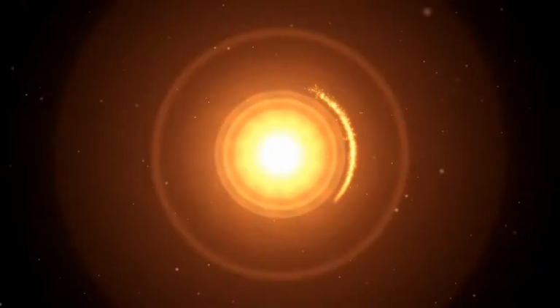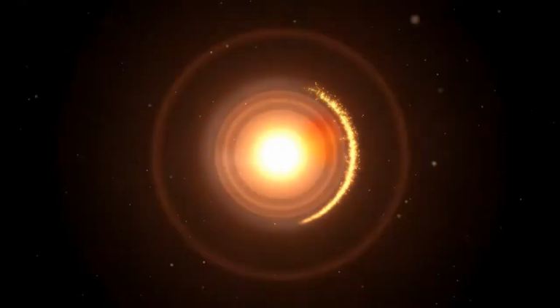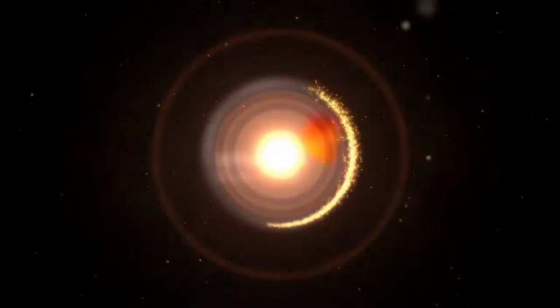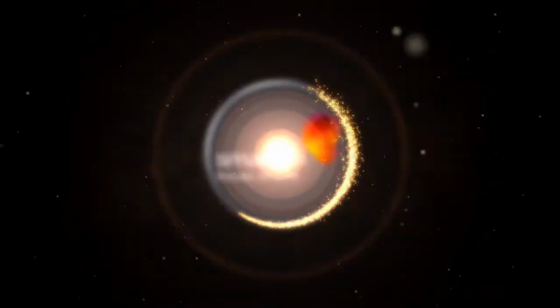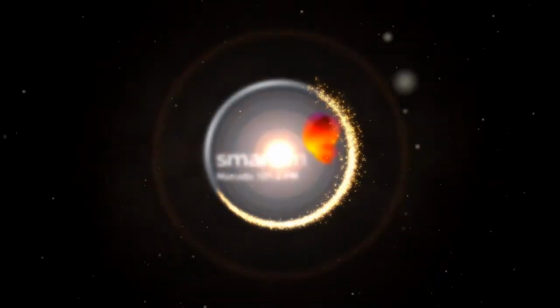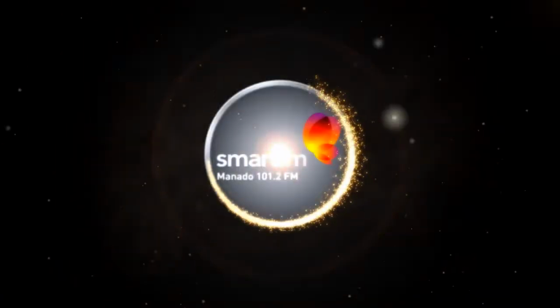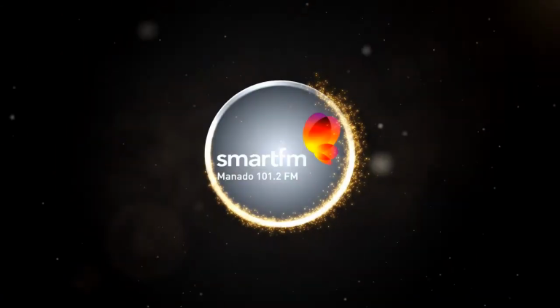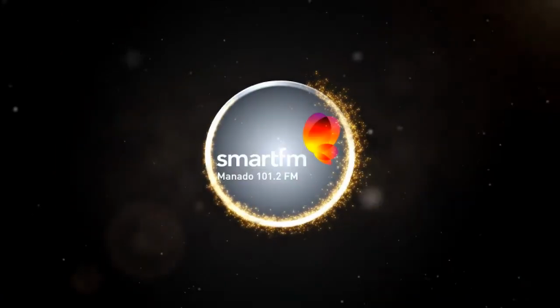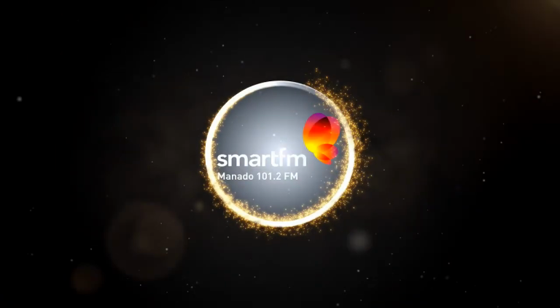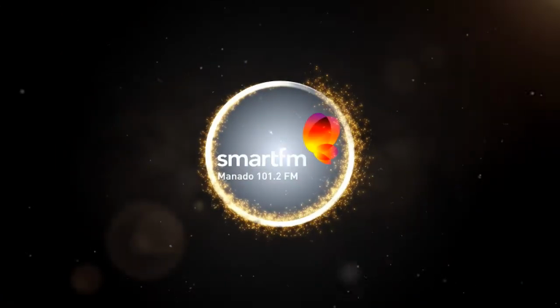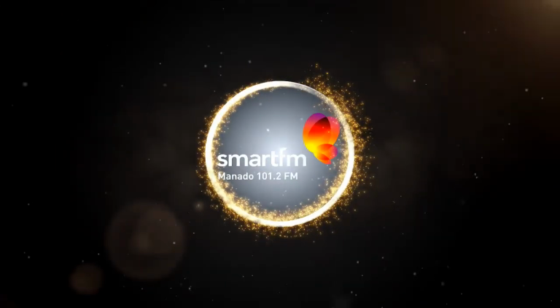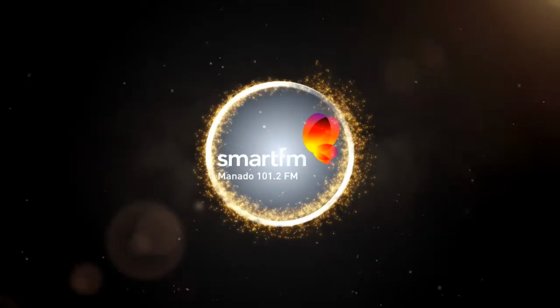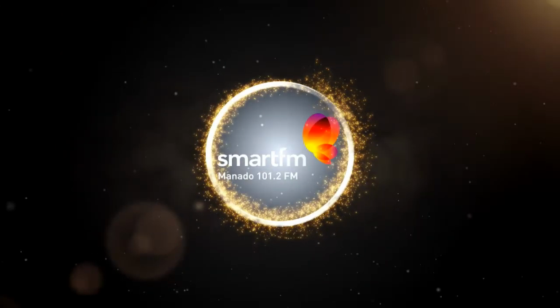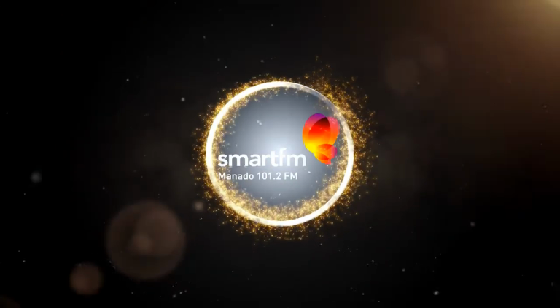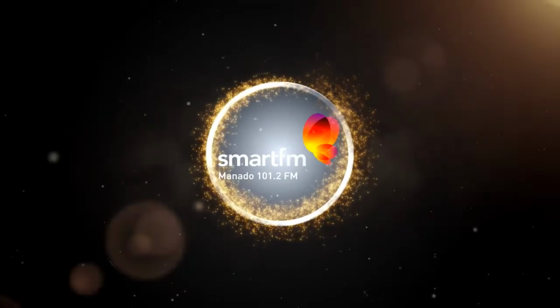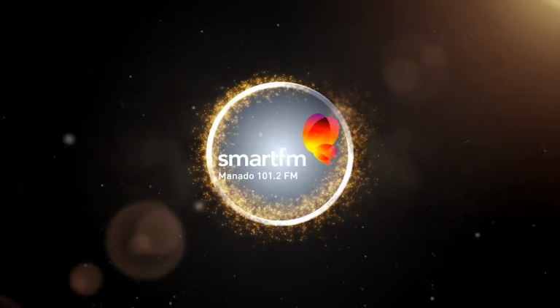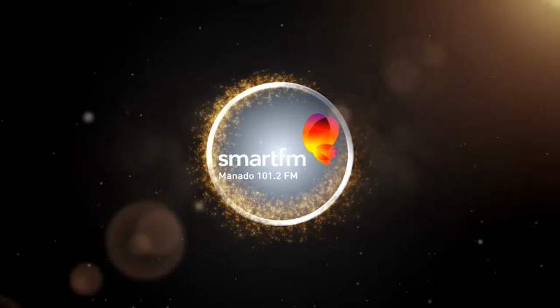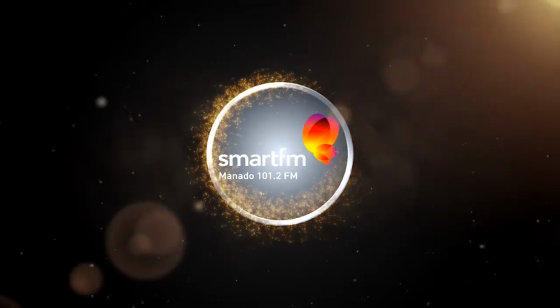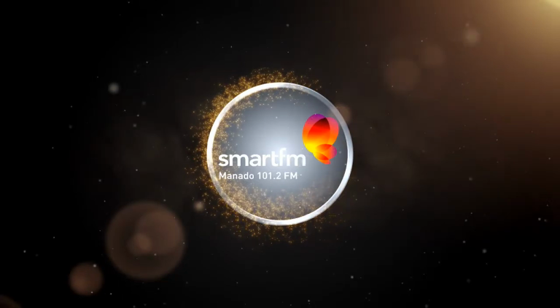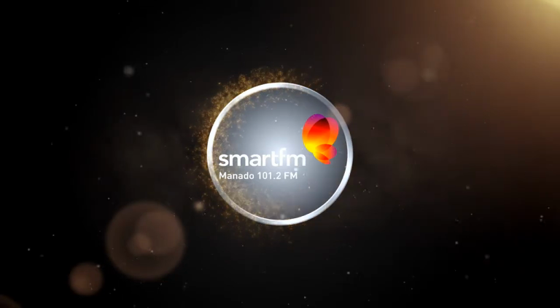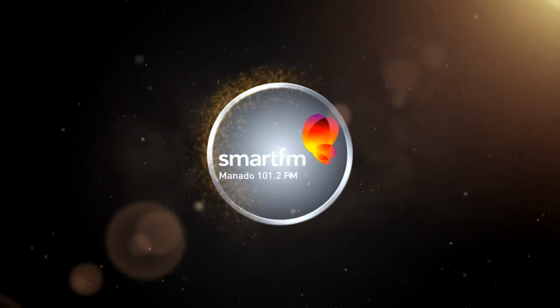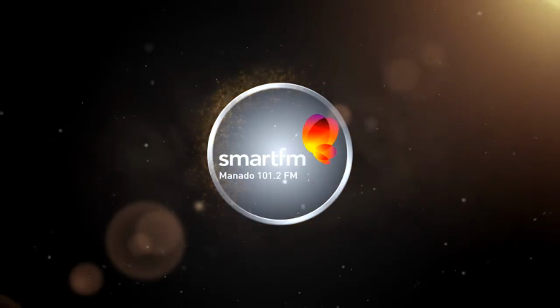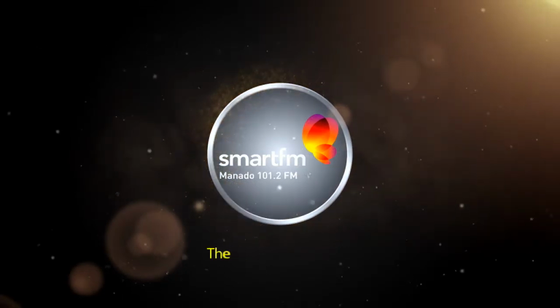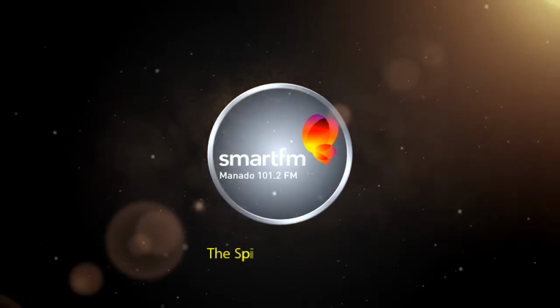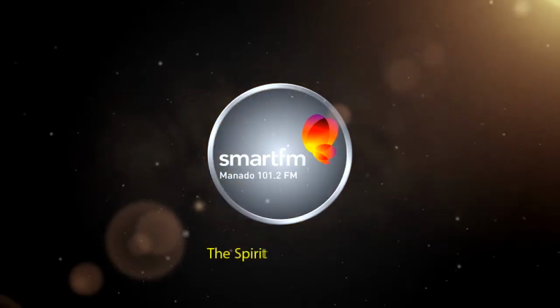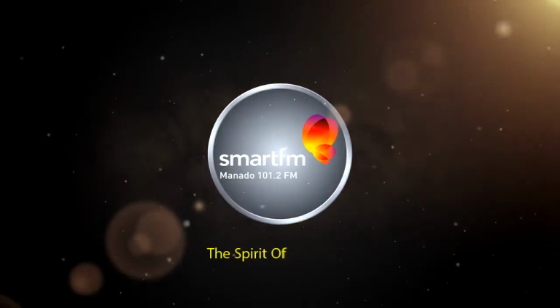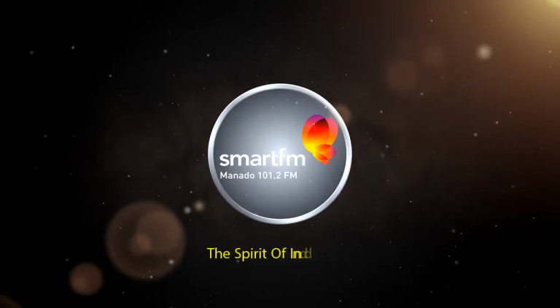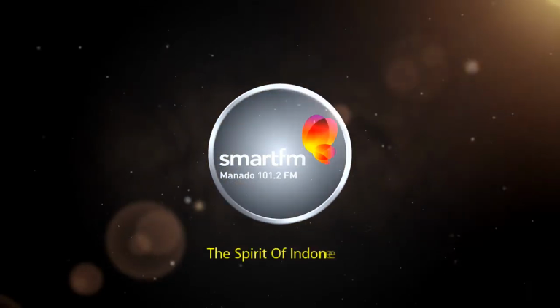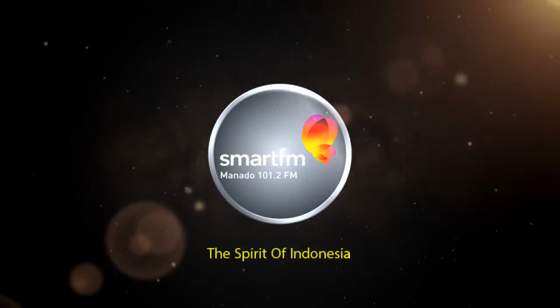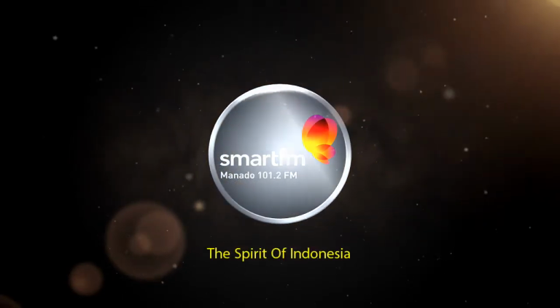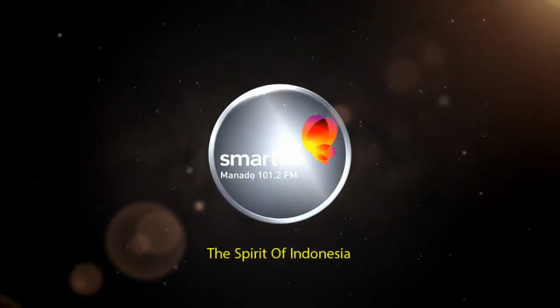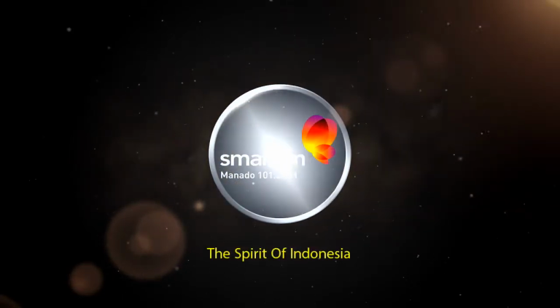This is SmartFM, the spirit of Indonesia.